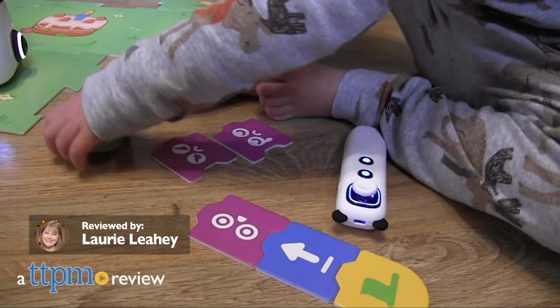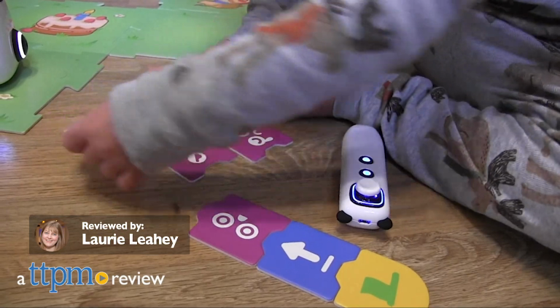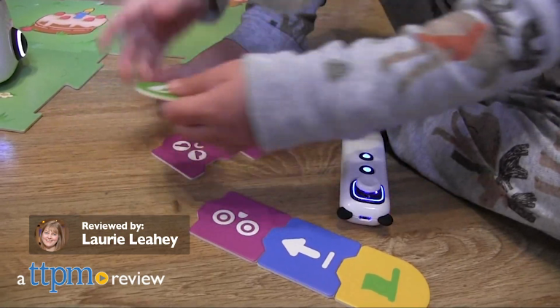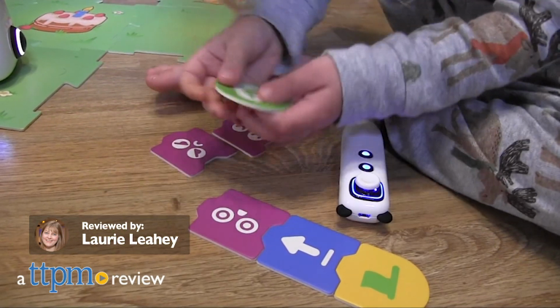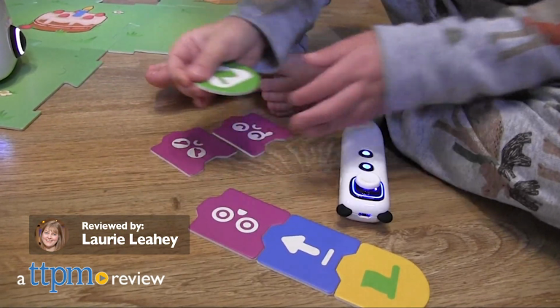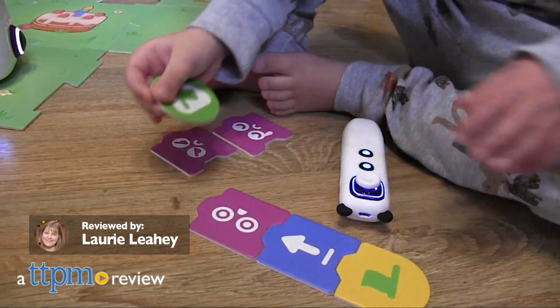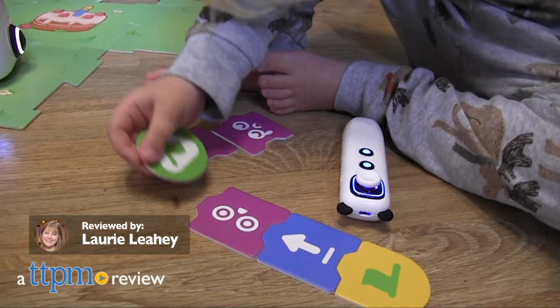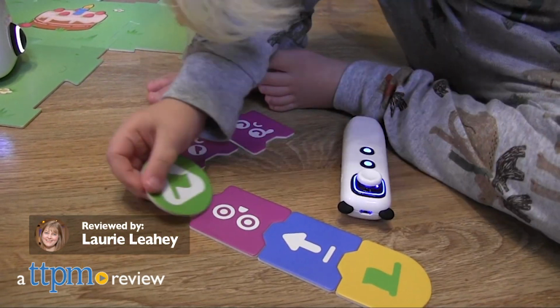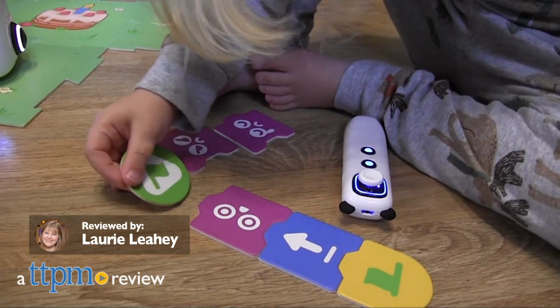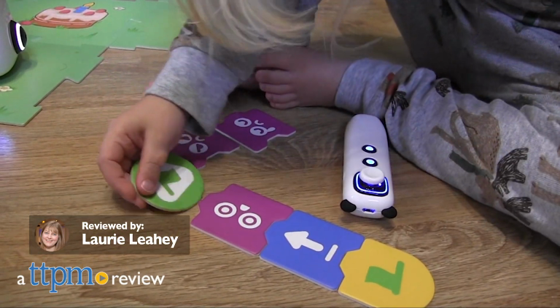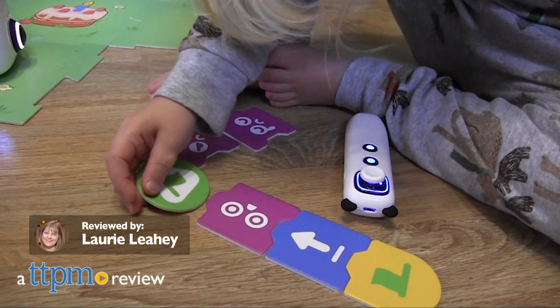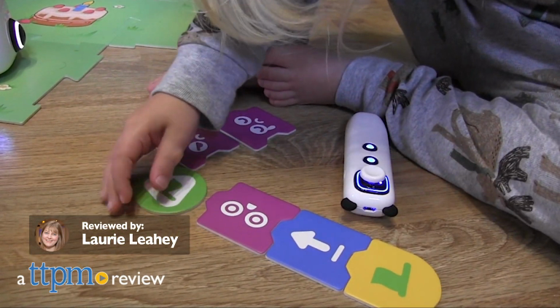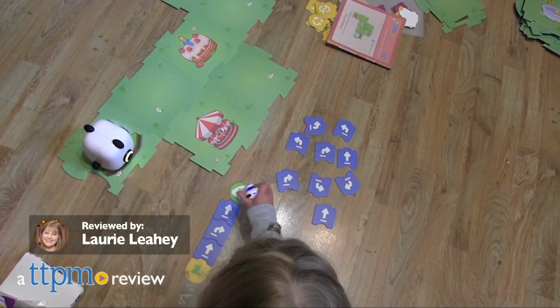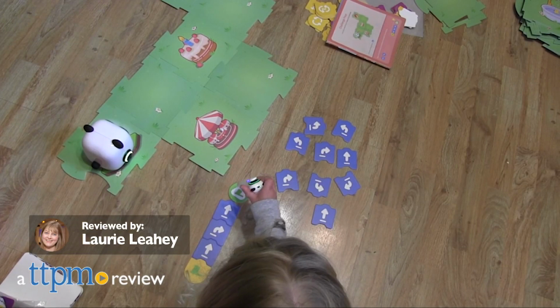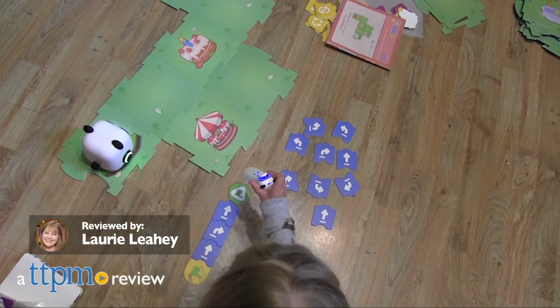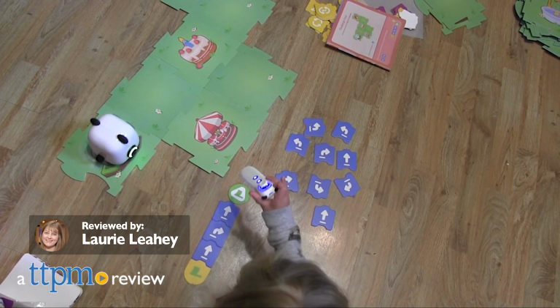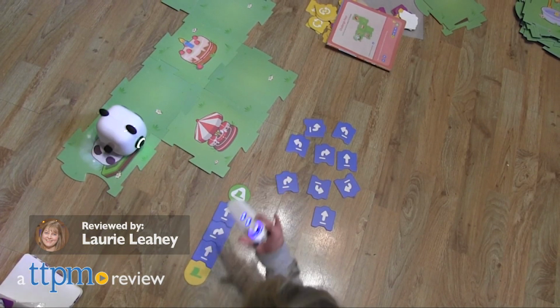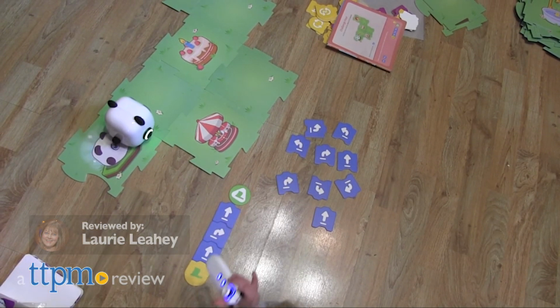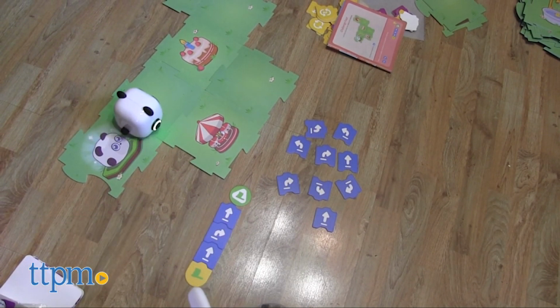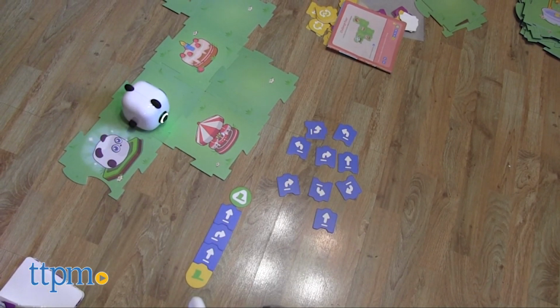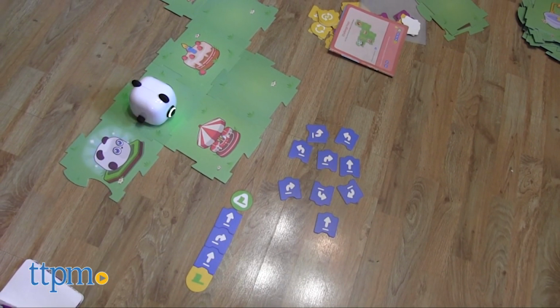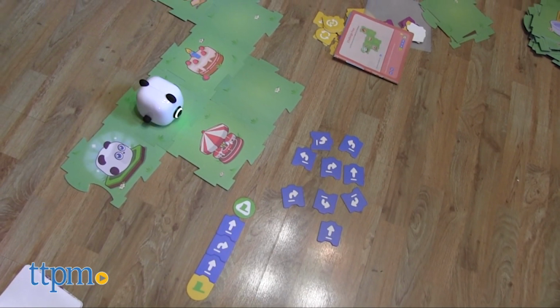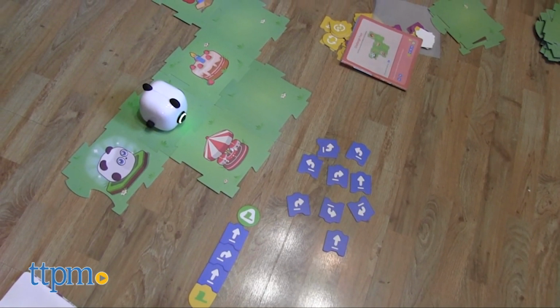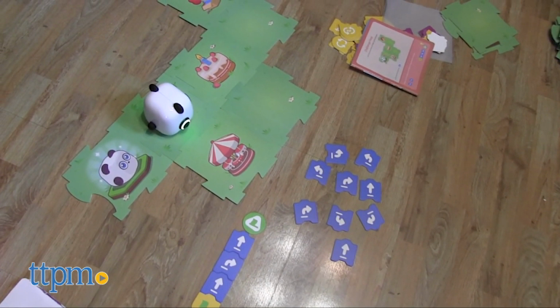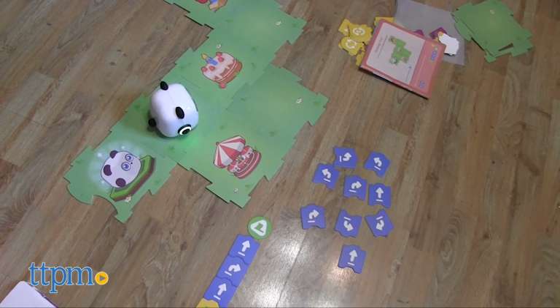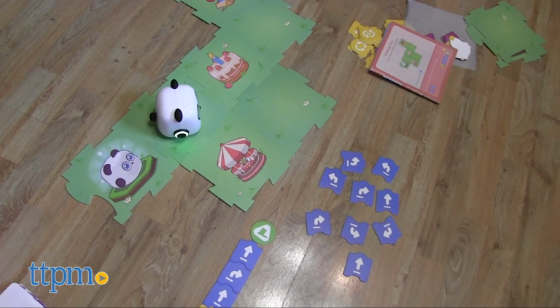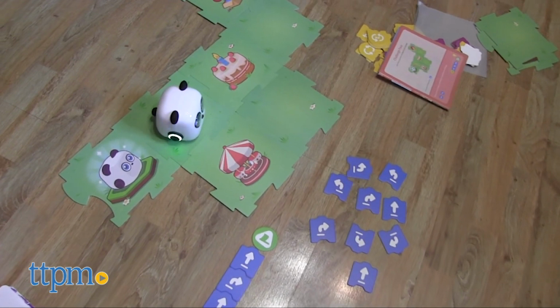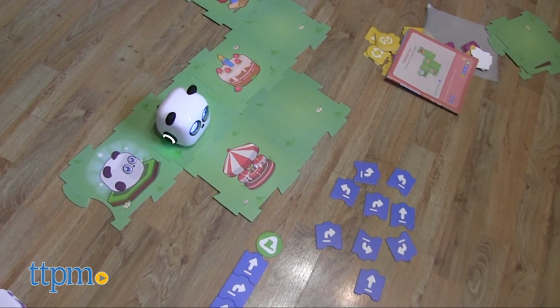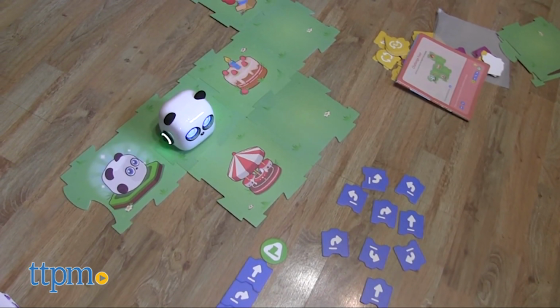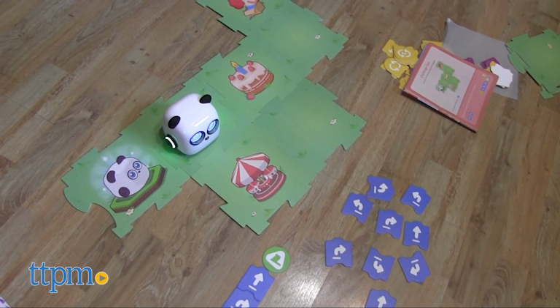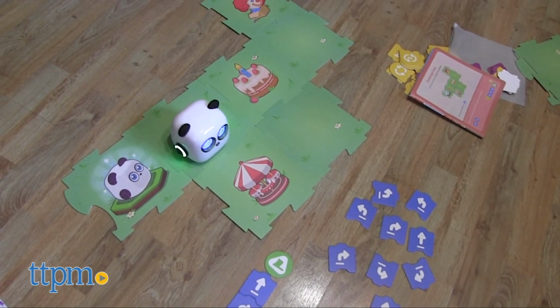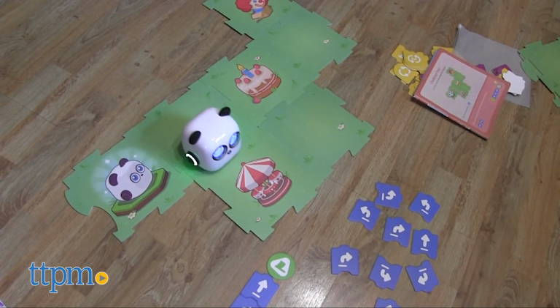Foster a child's interest in math, English, music, and more with the mTiny Coding Kit.